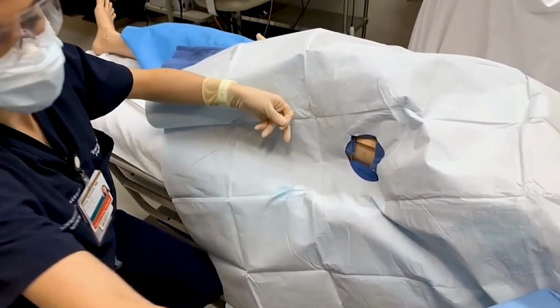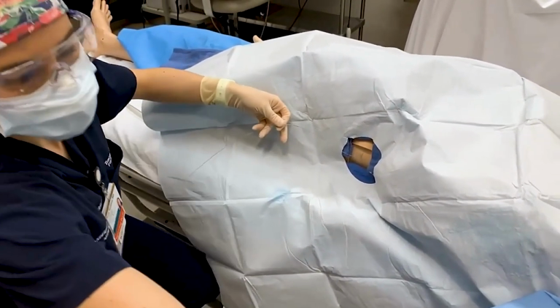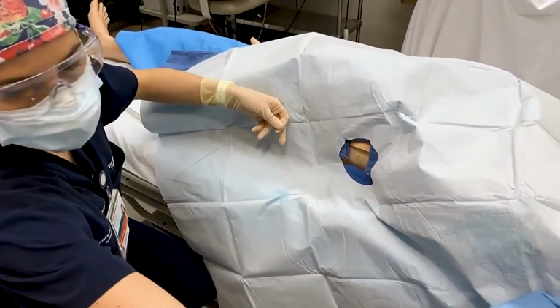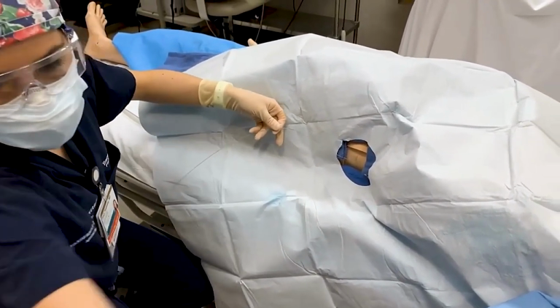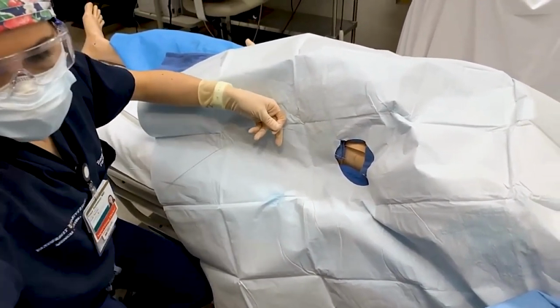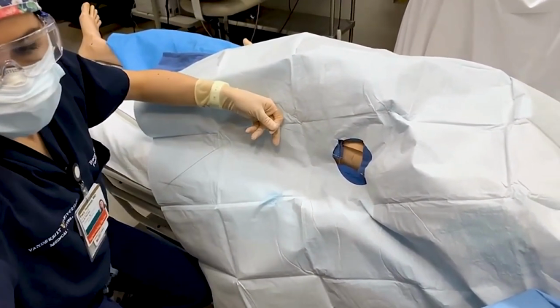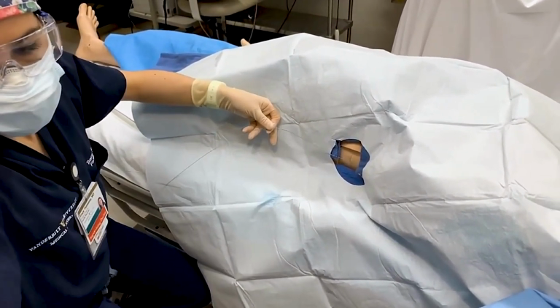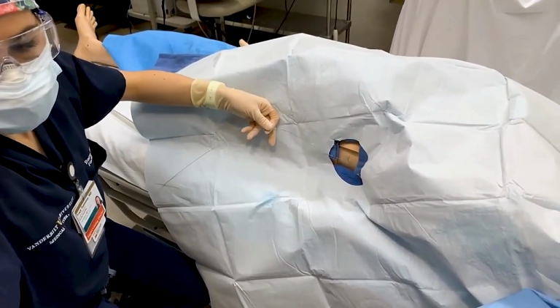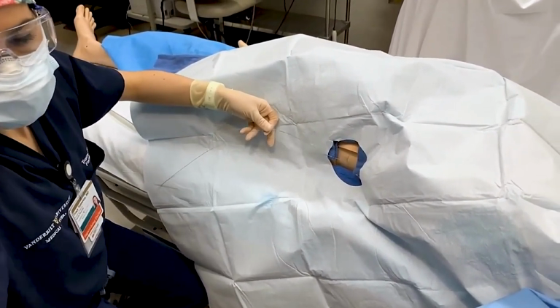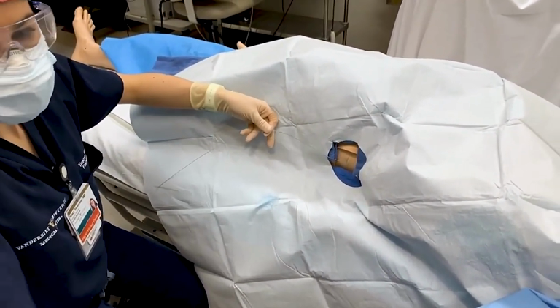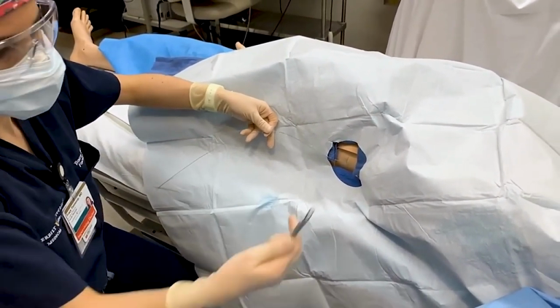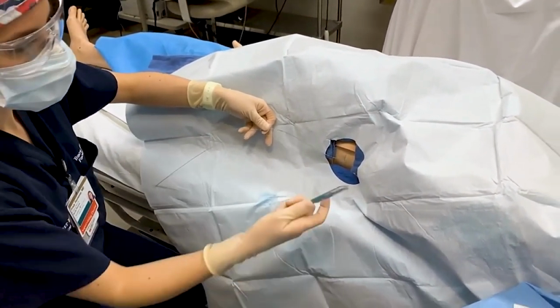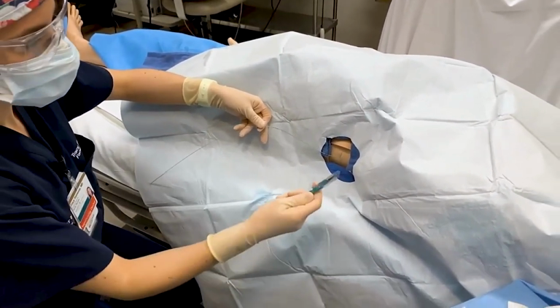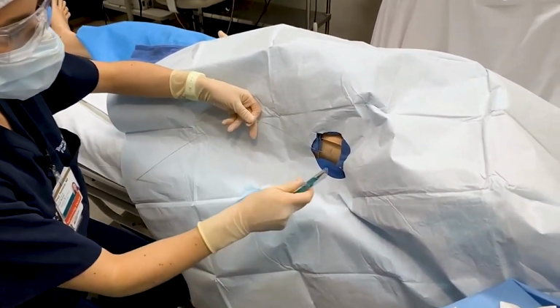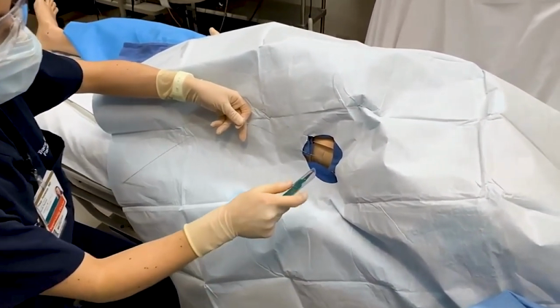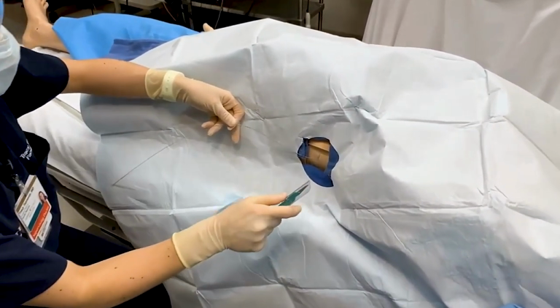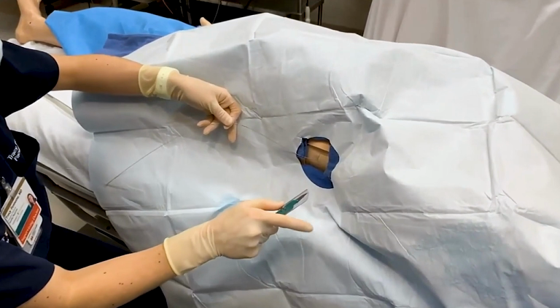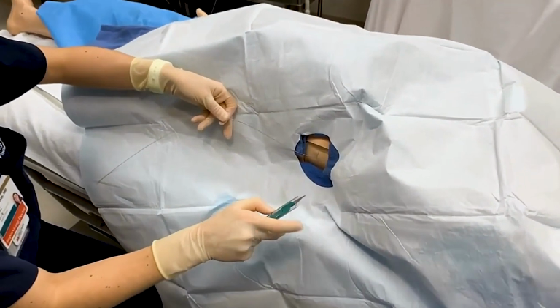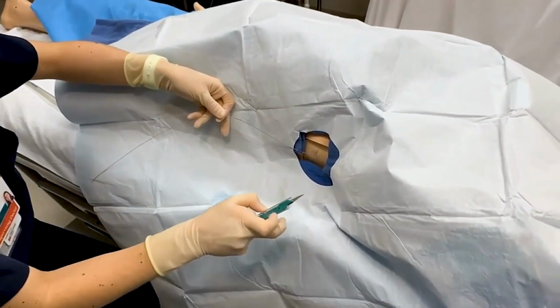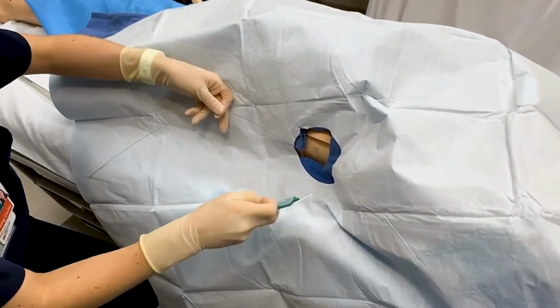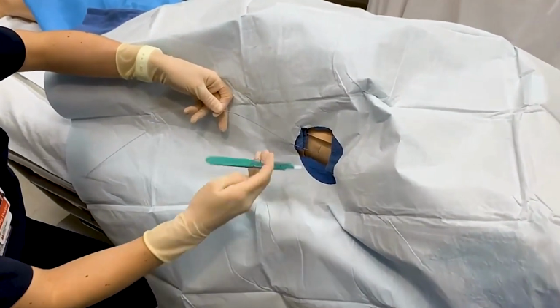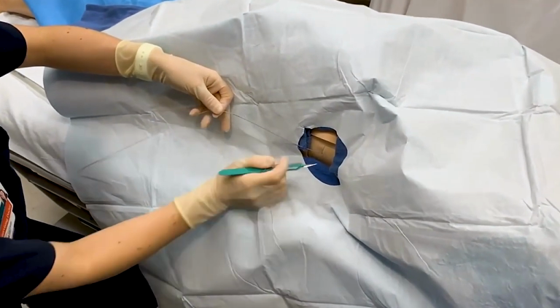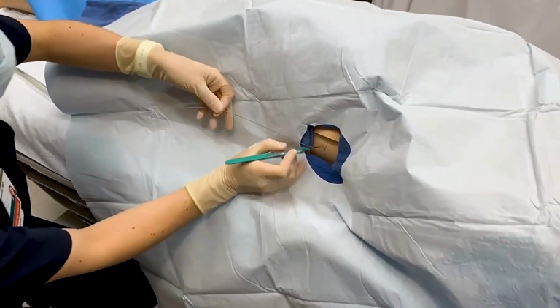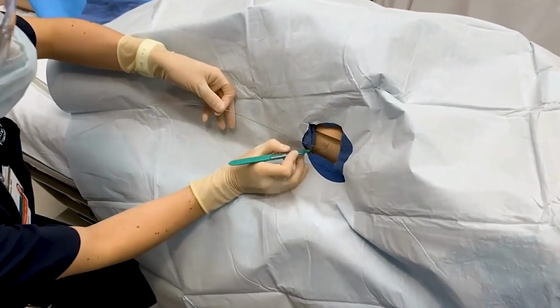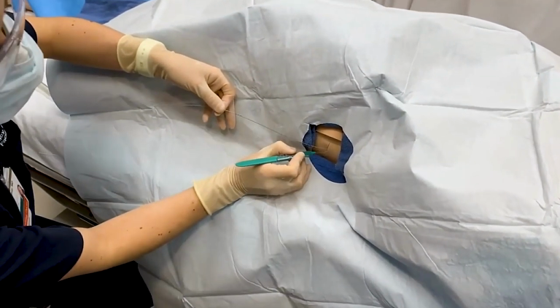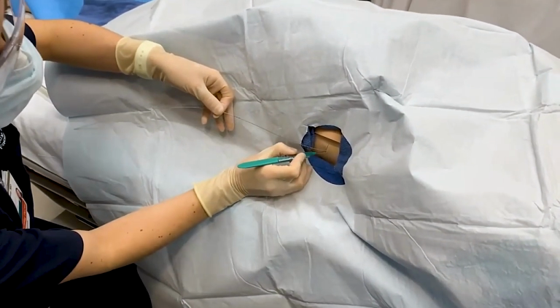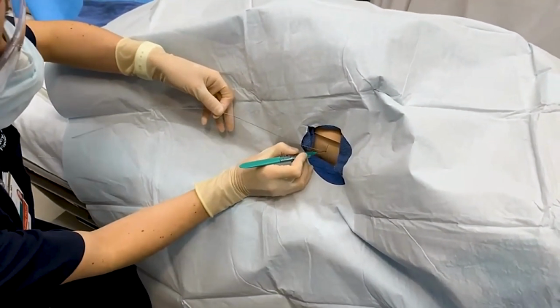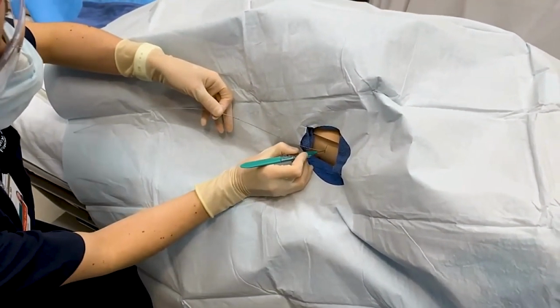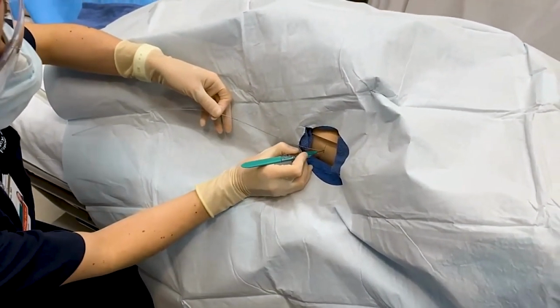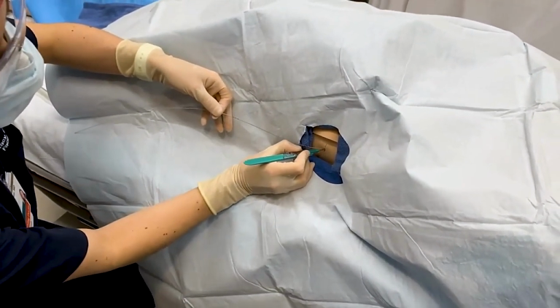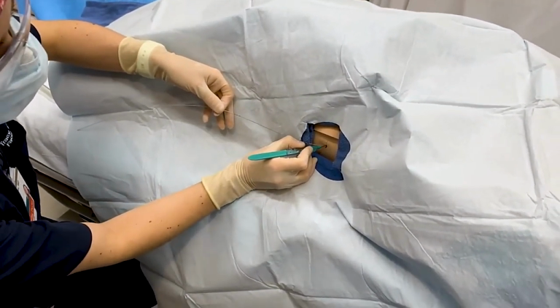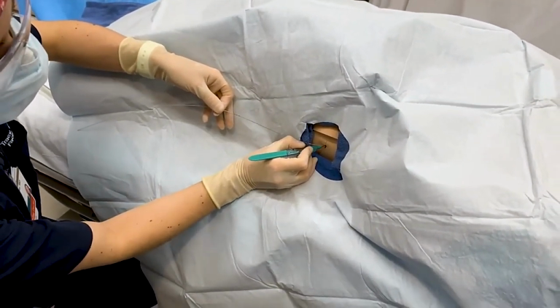Then take your scalpel and make a small skin incision.